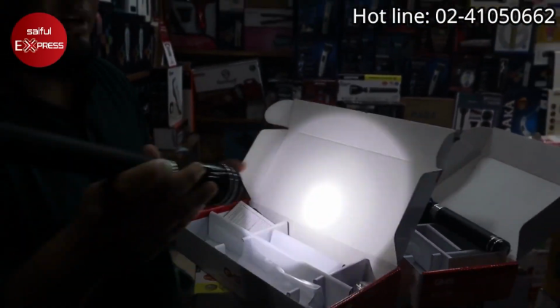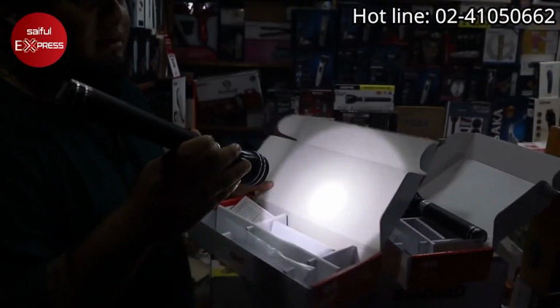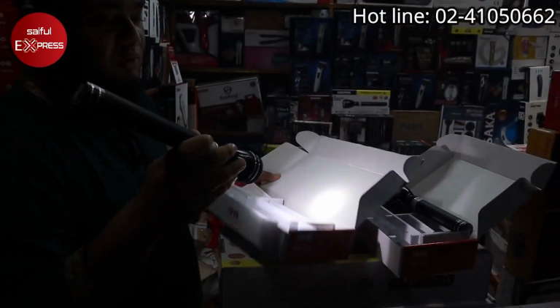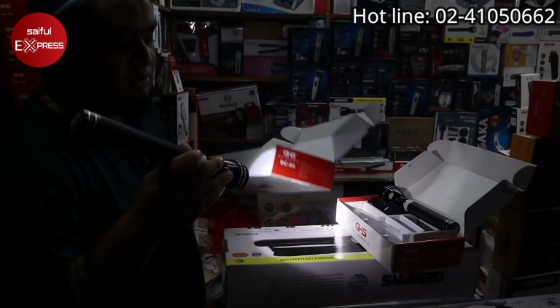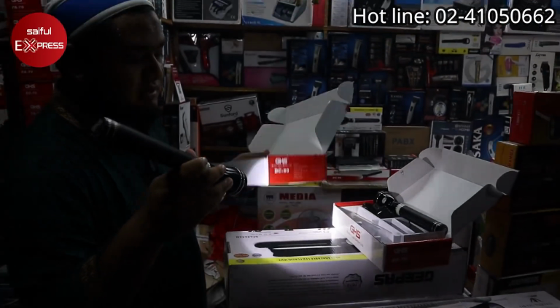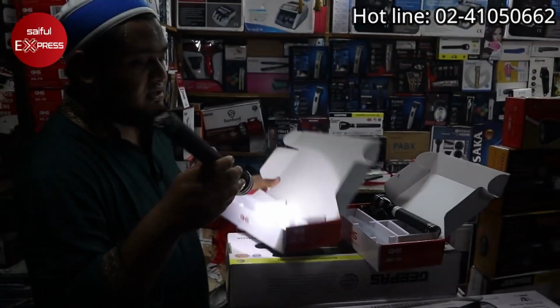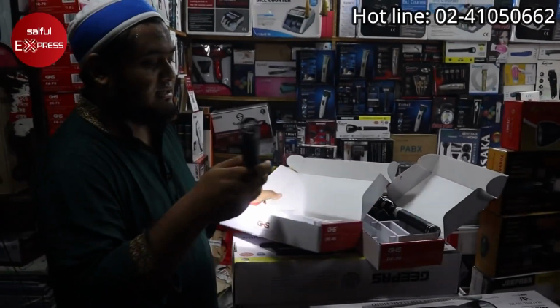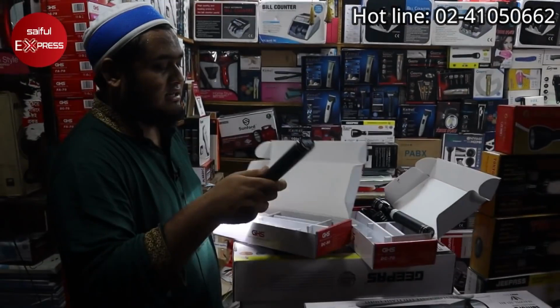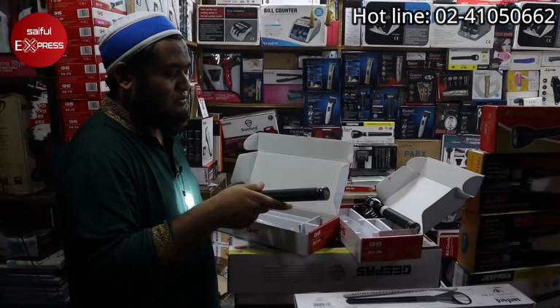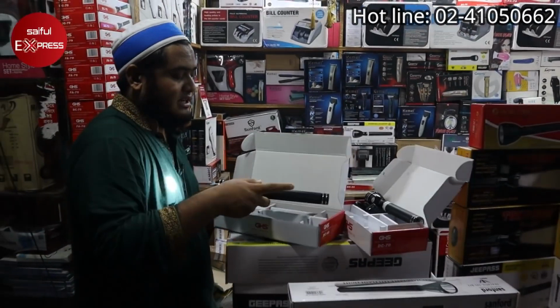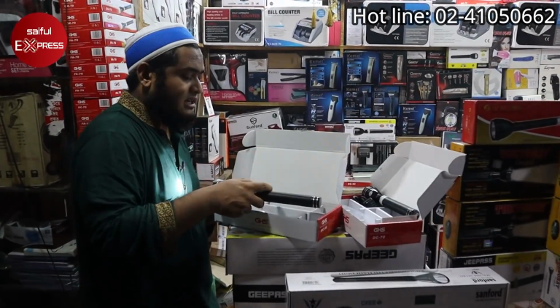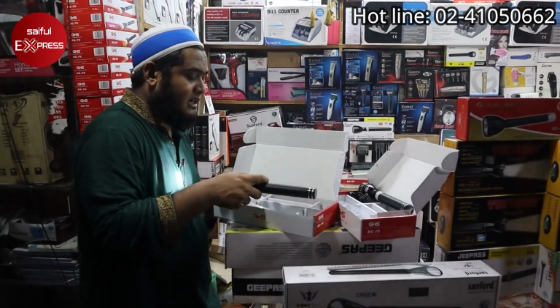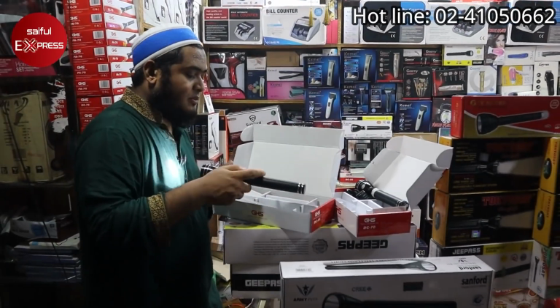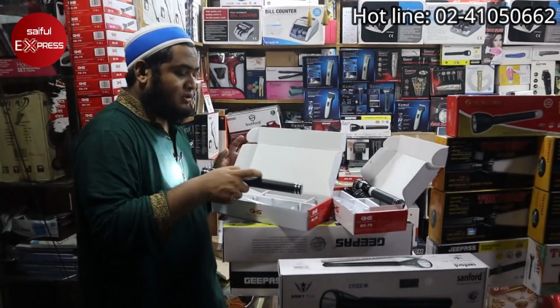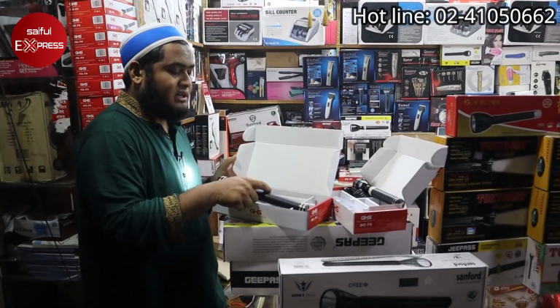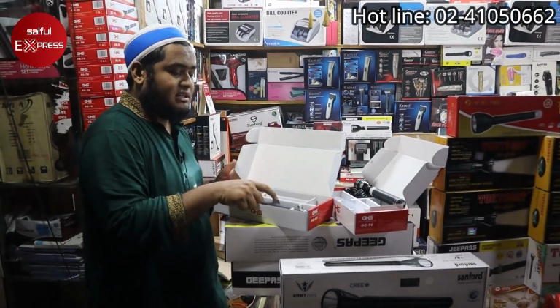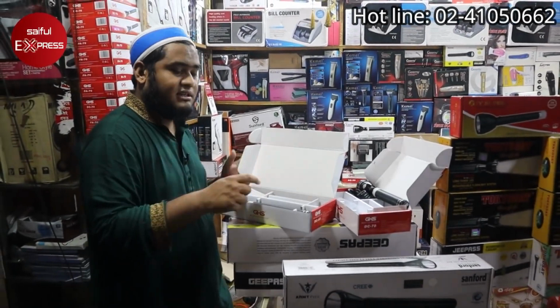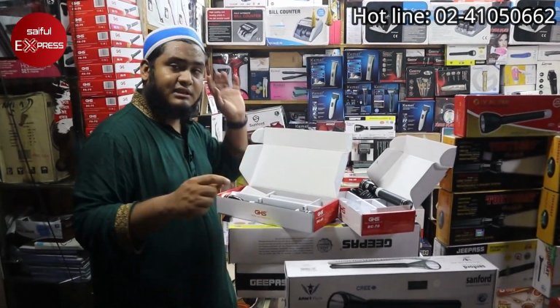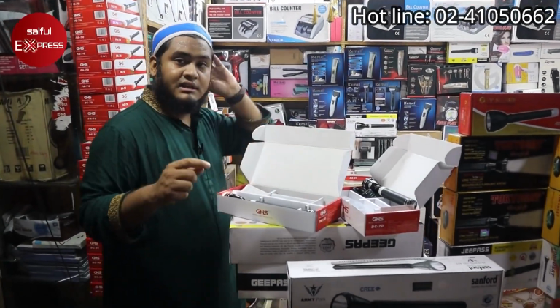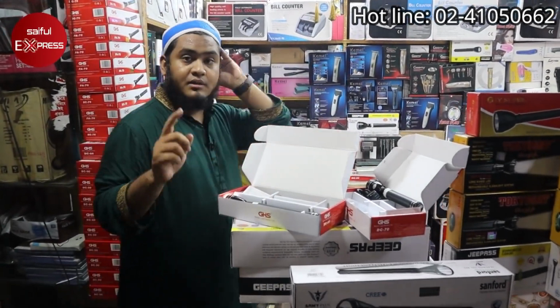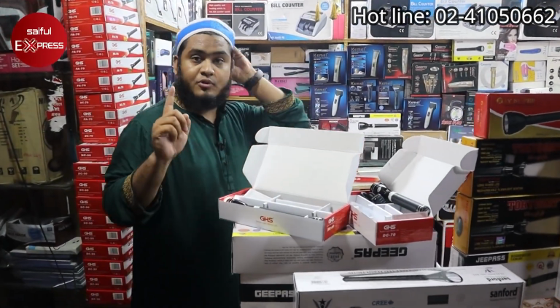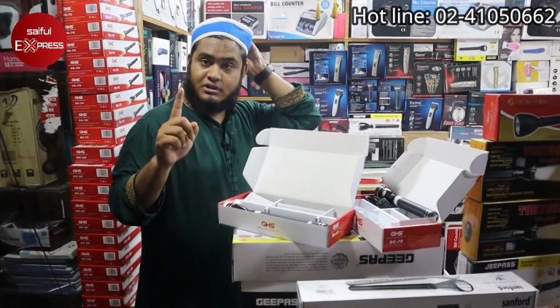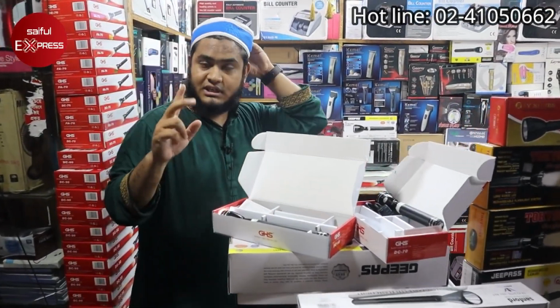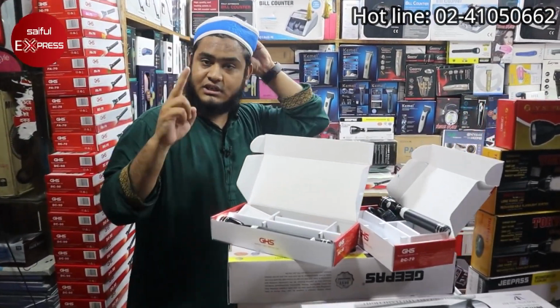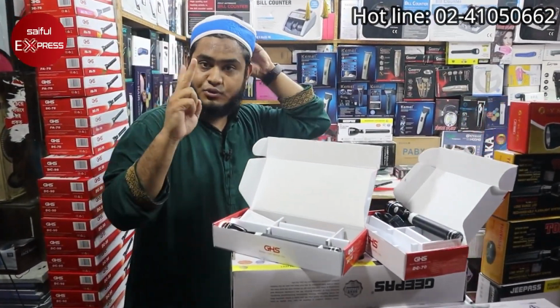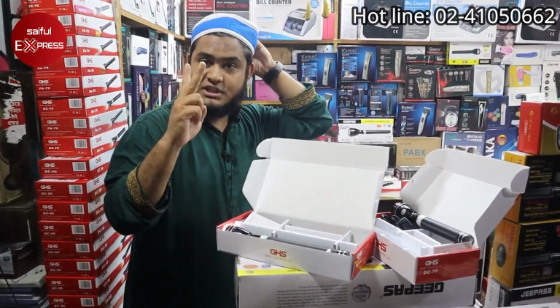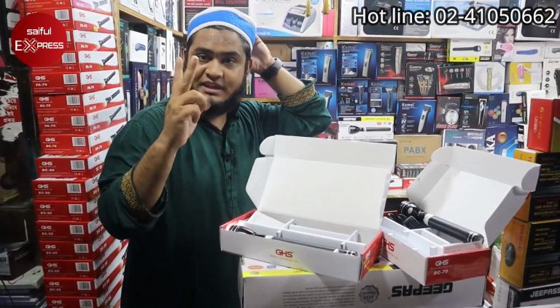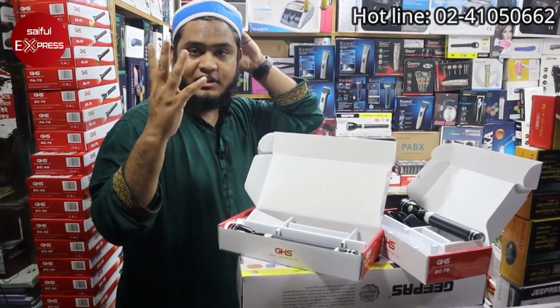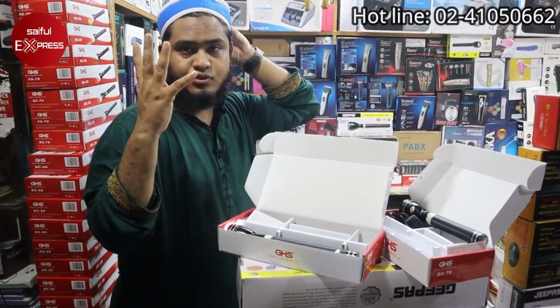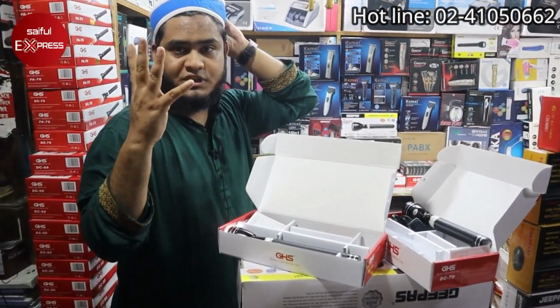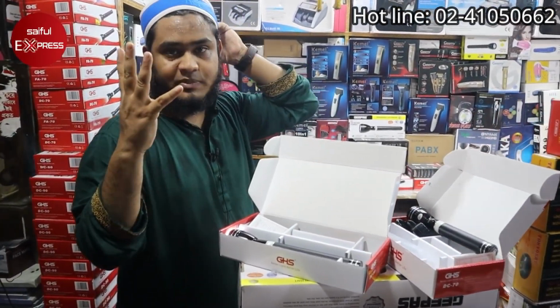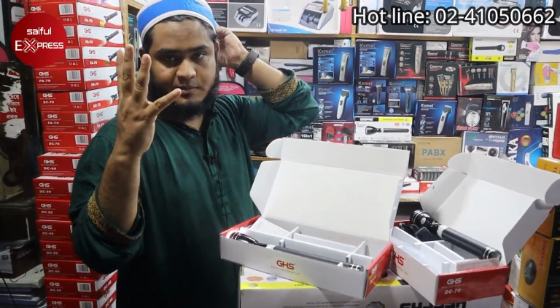We have four quality items — each battery and two bulbs.